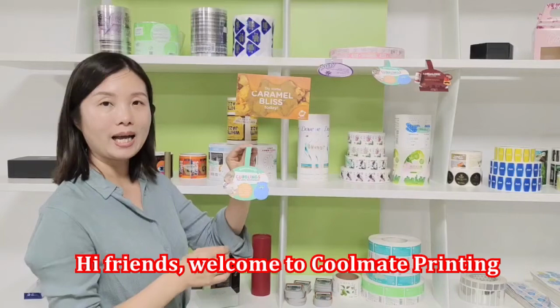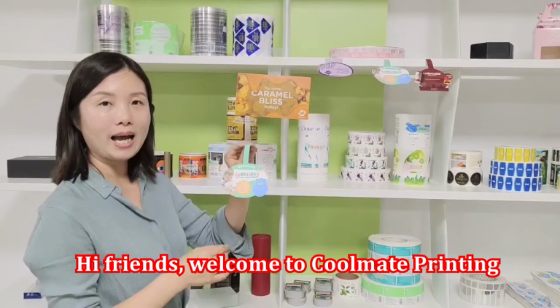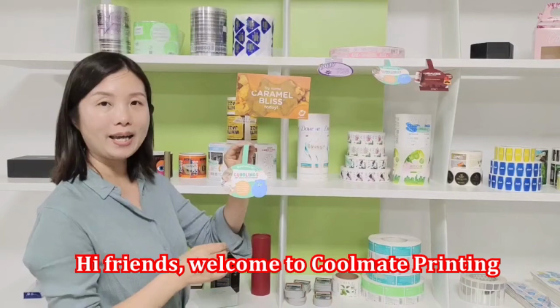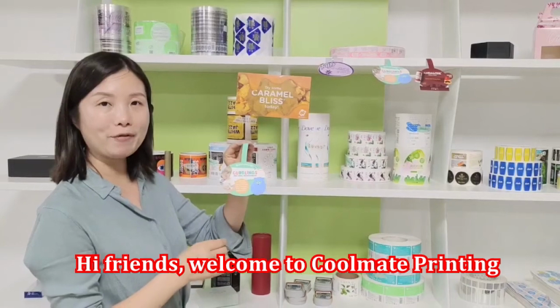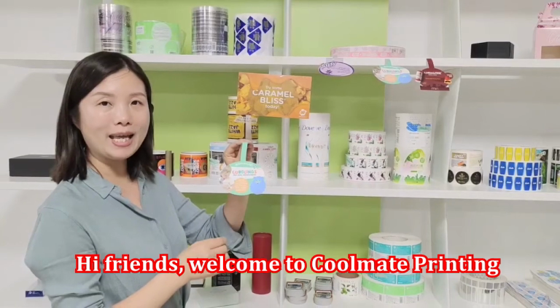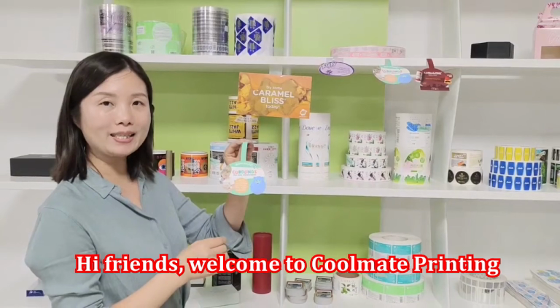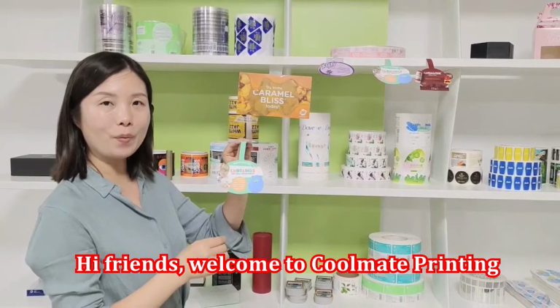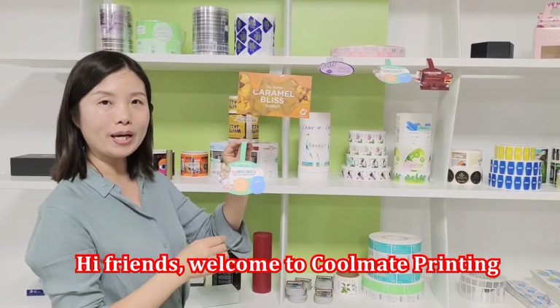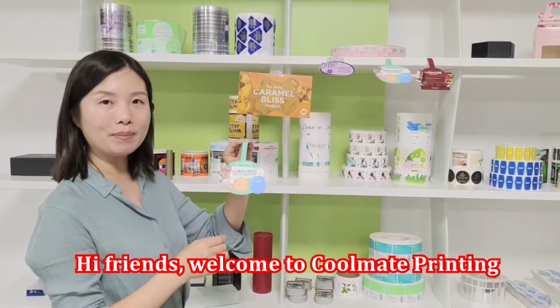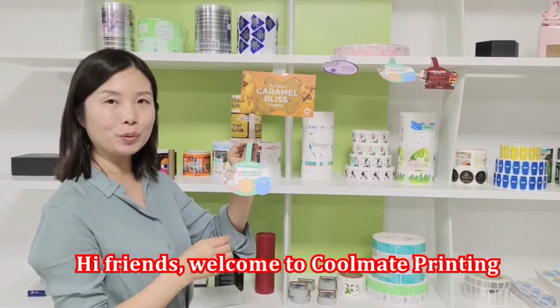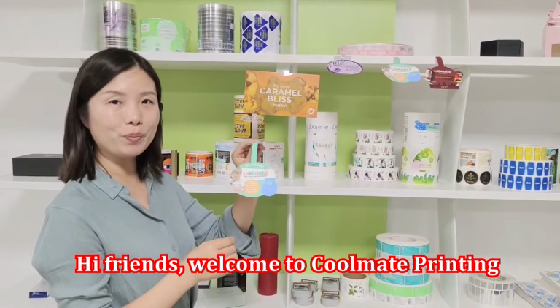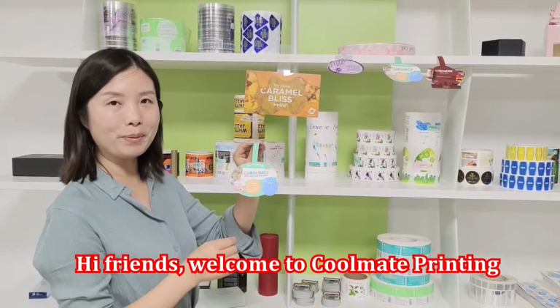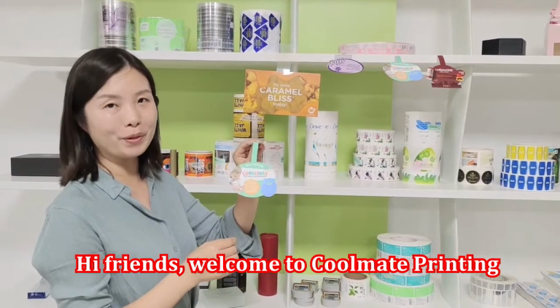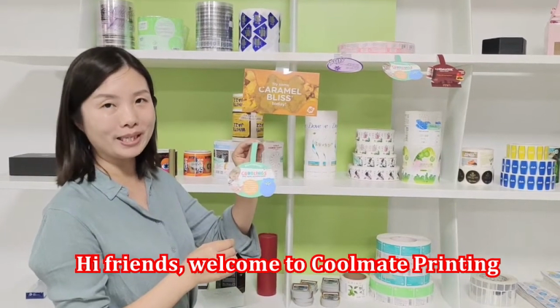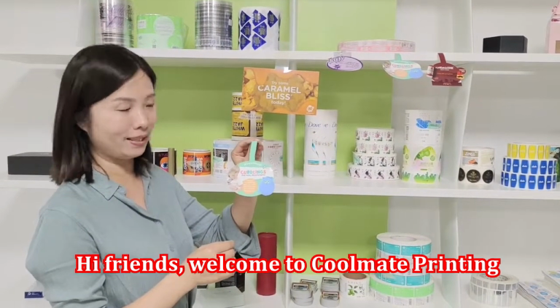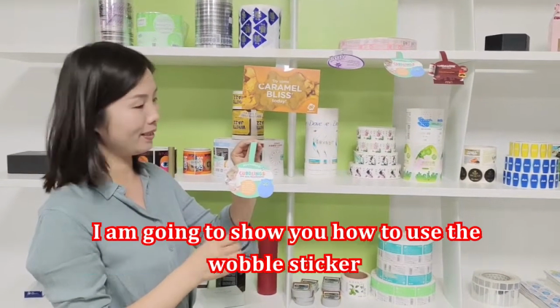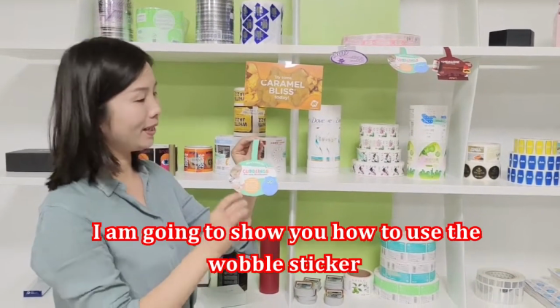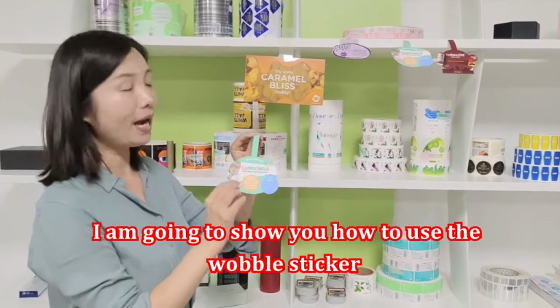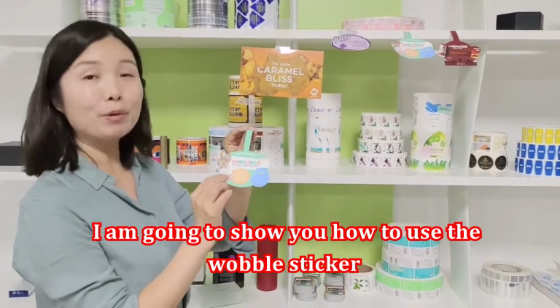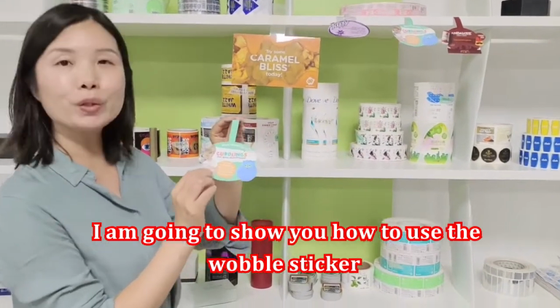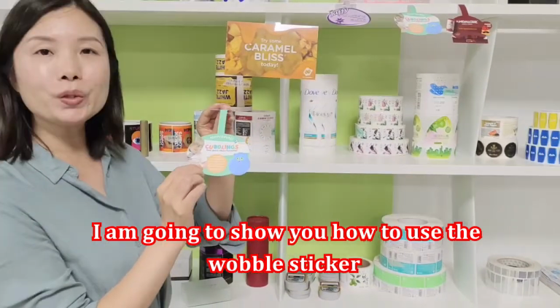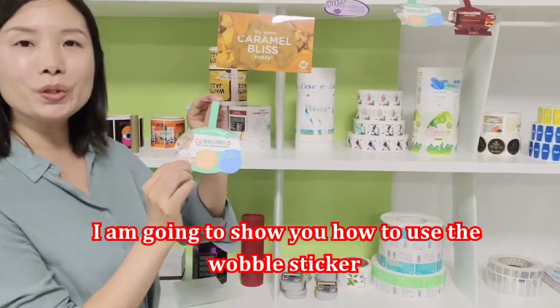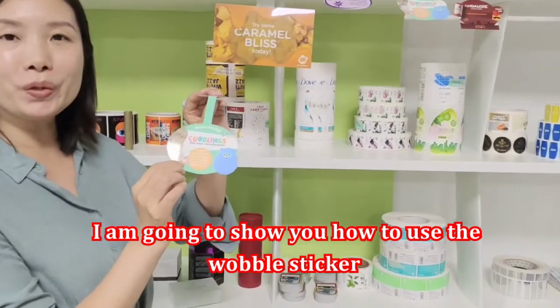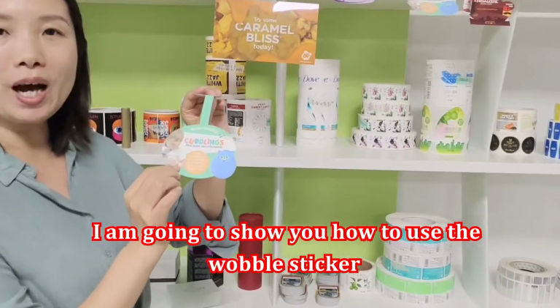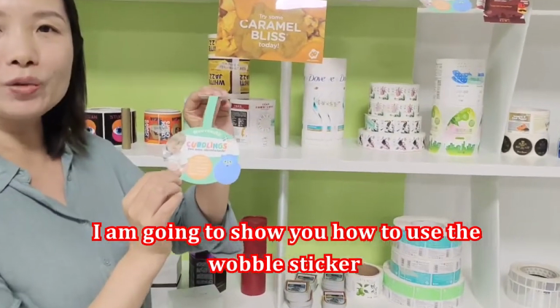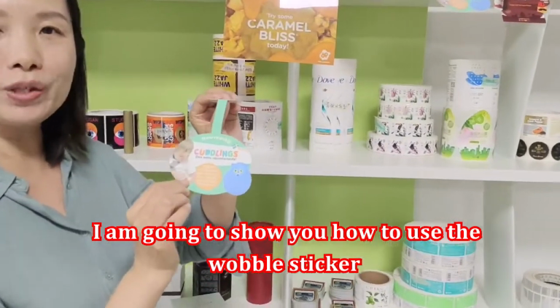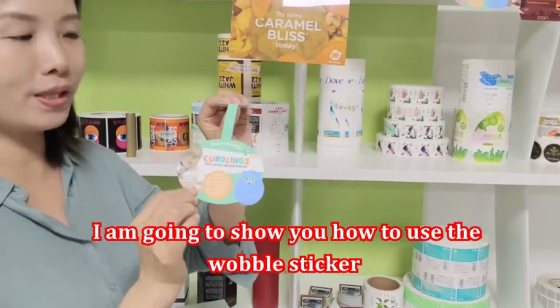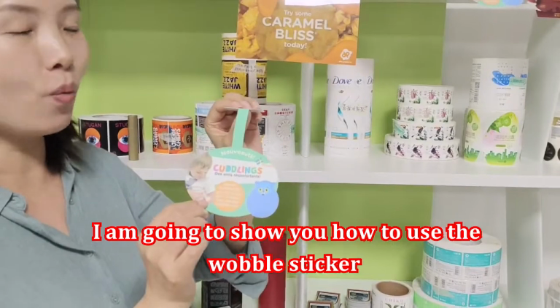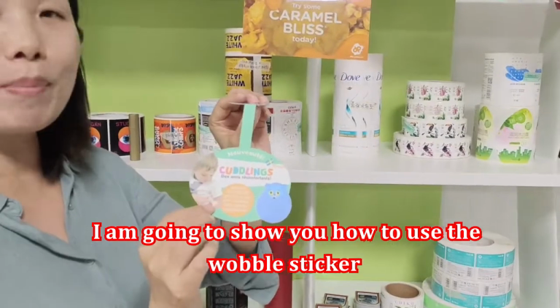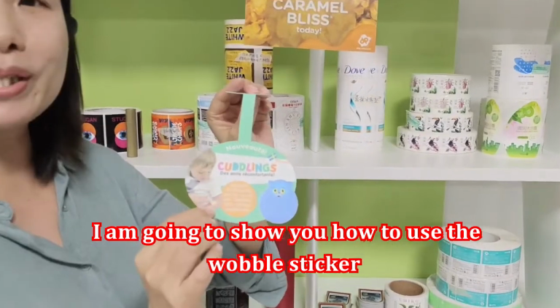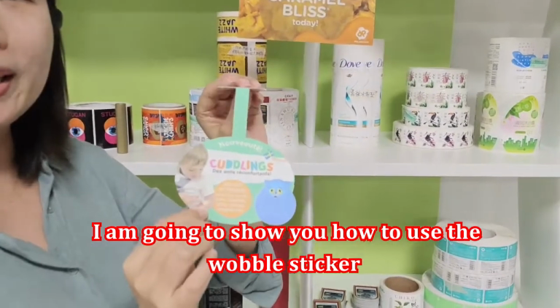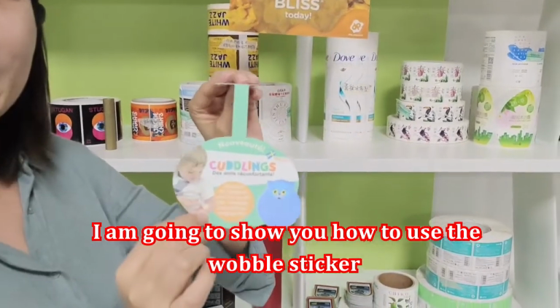Hi friends, welcome to Kumei Printing. I'm going to show you how to use the Wobble Sticker.